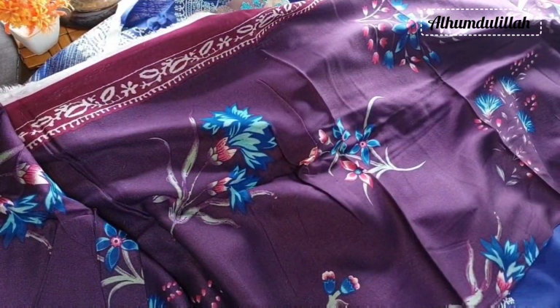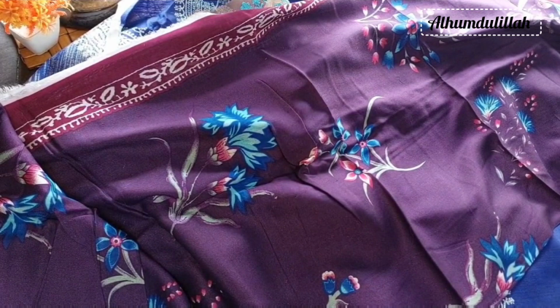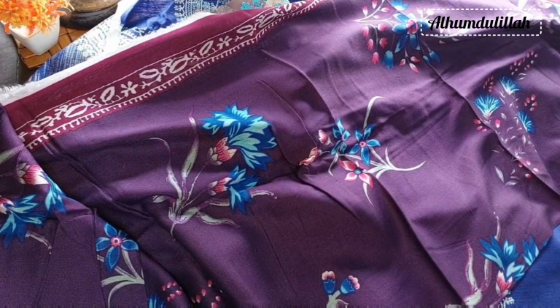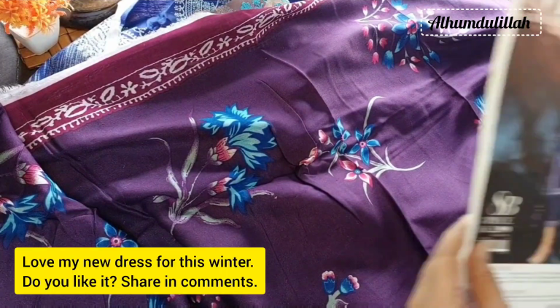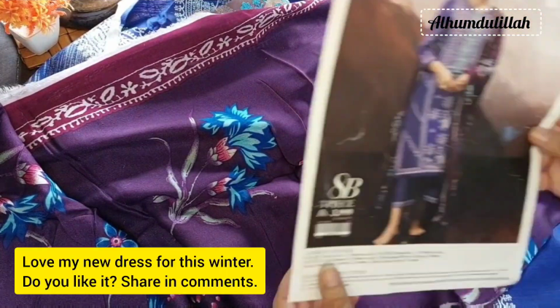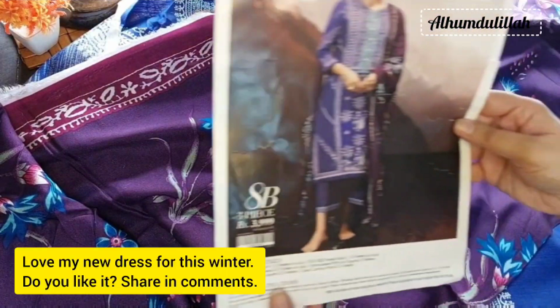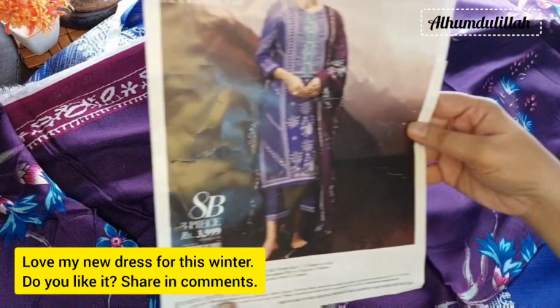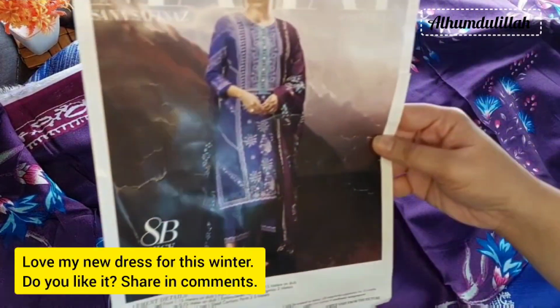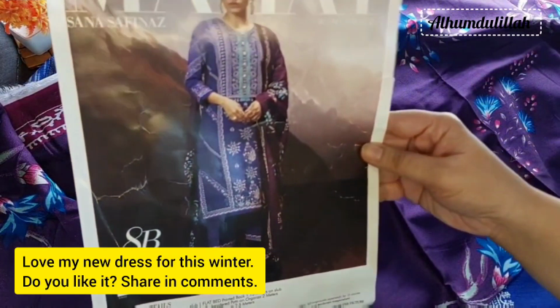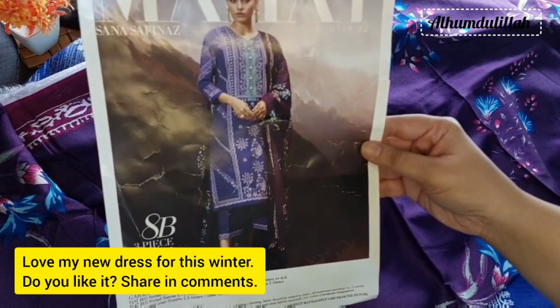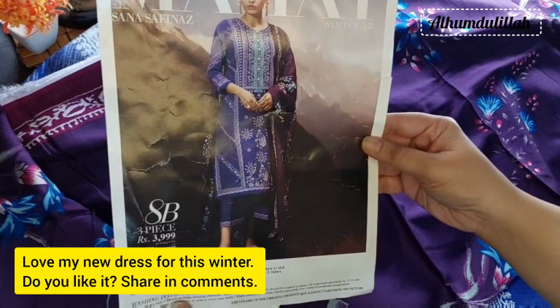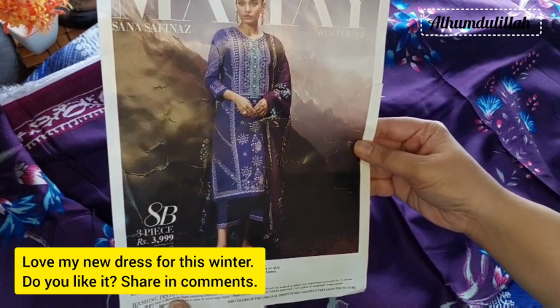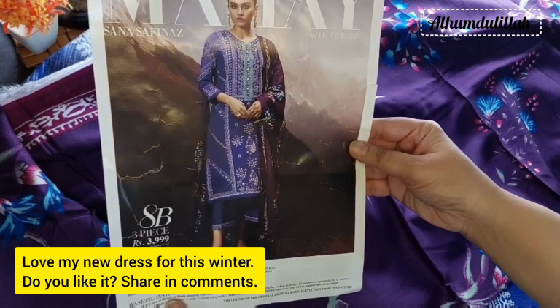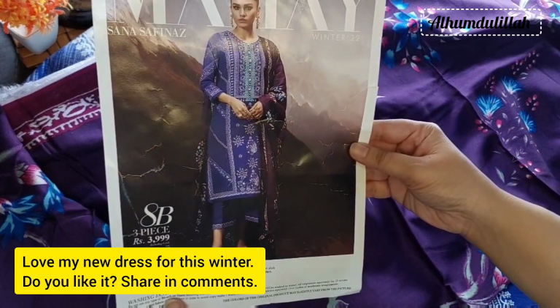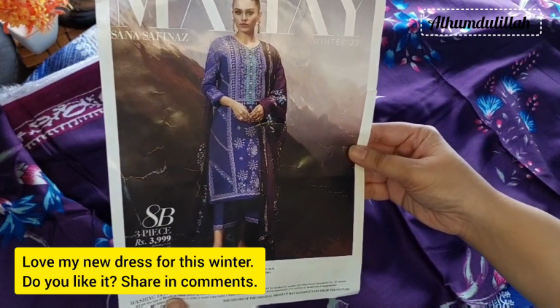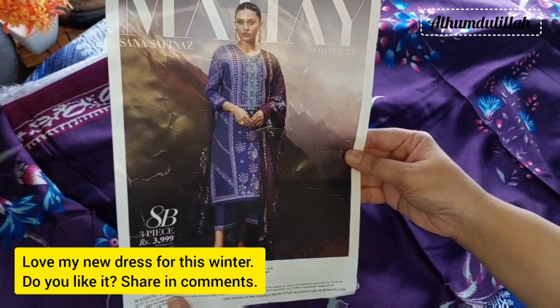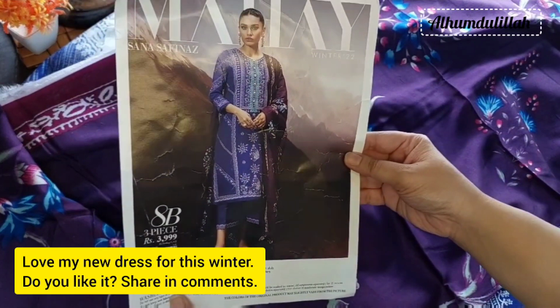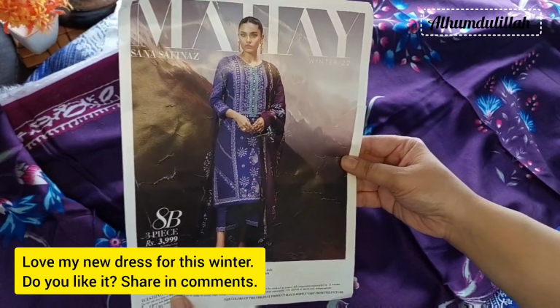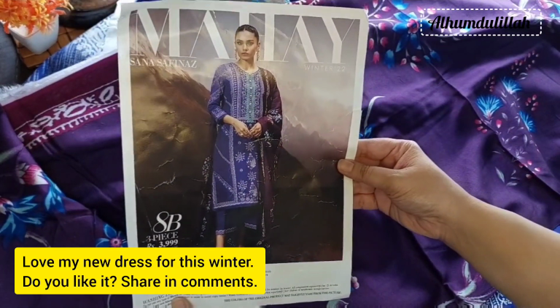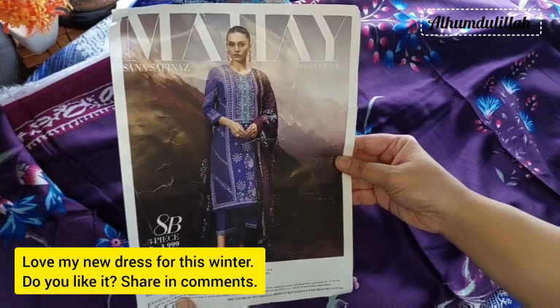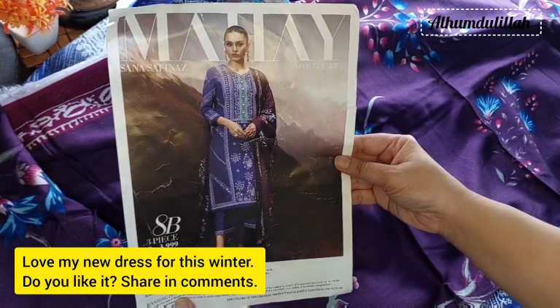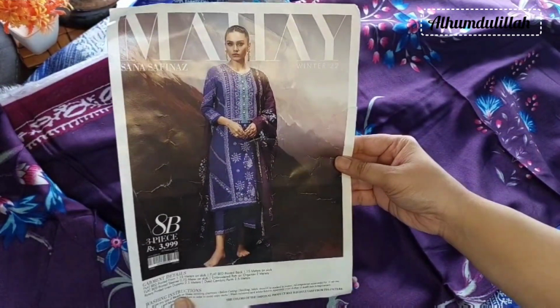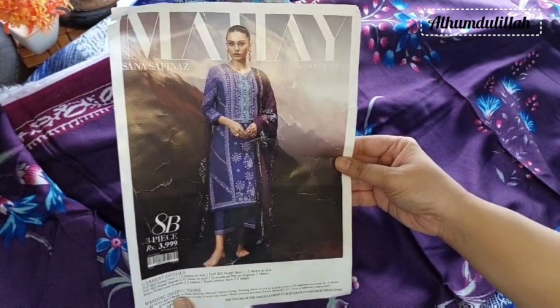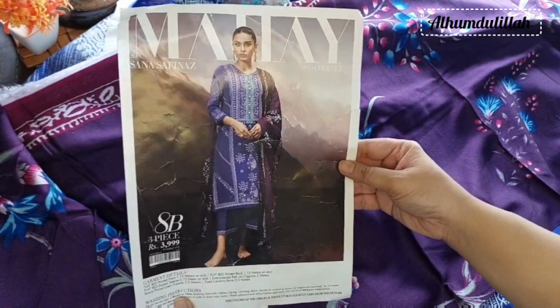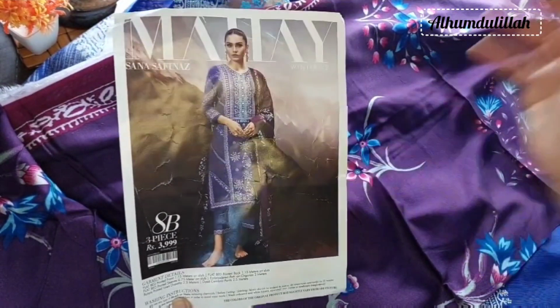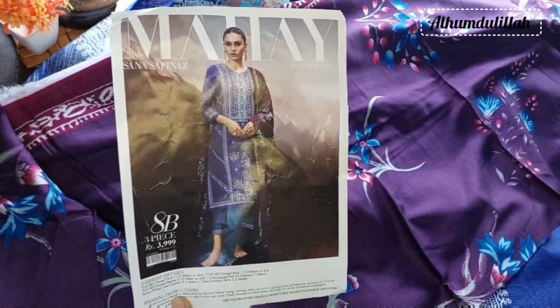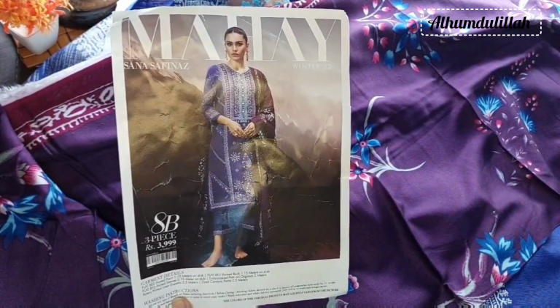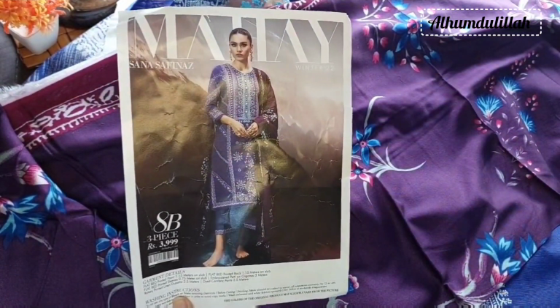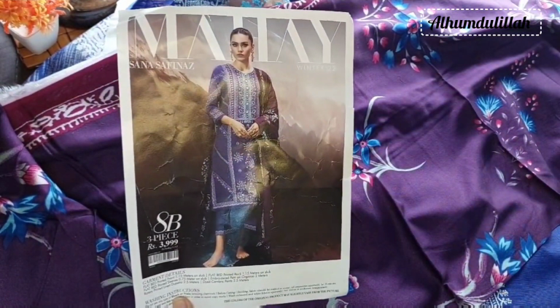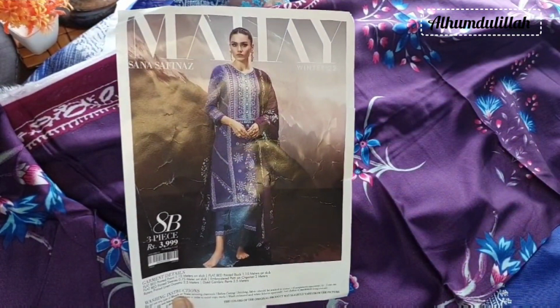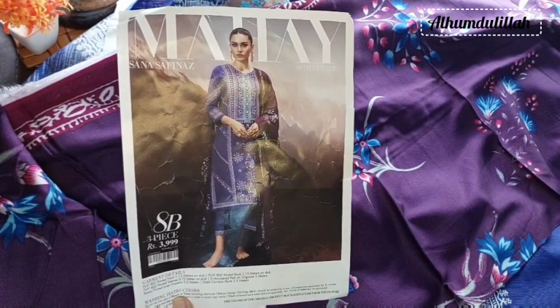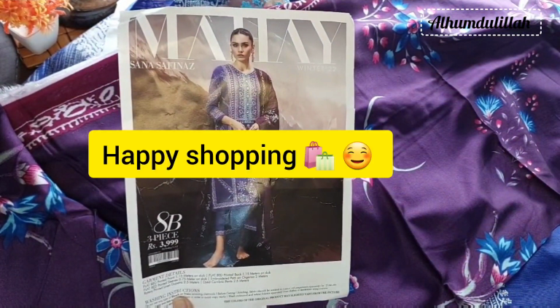Overall, I love its final look. Happy shopping!